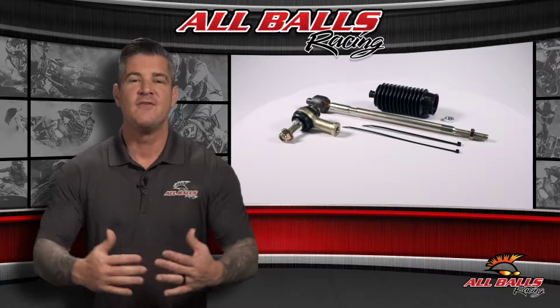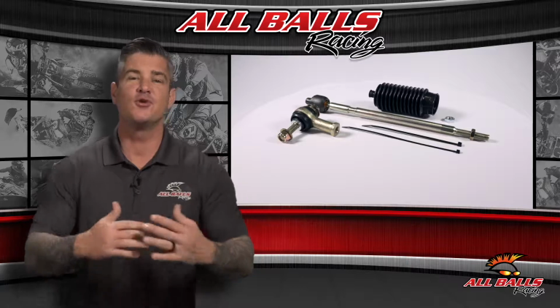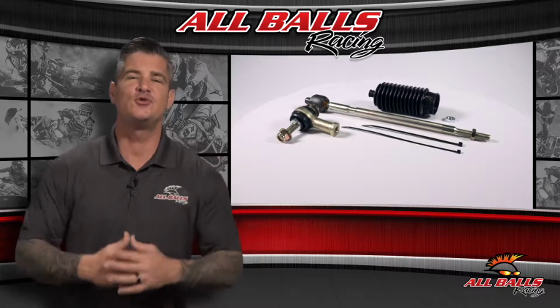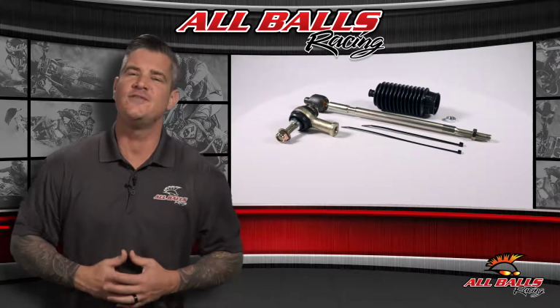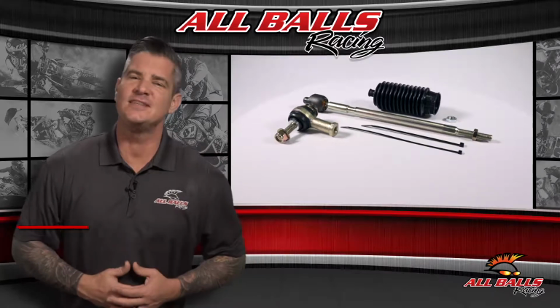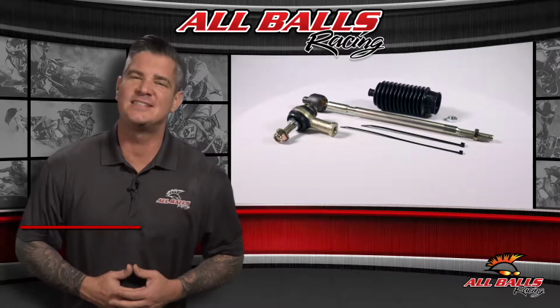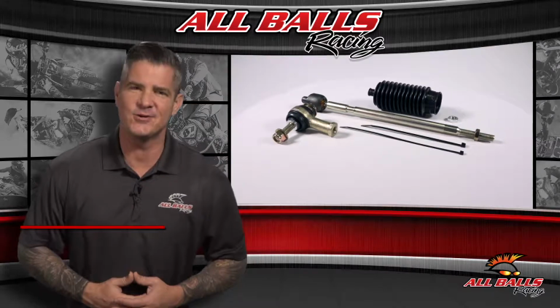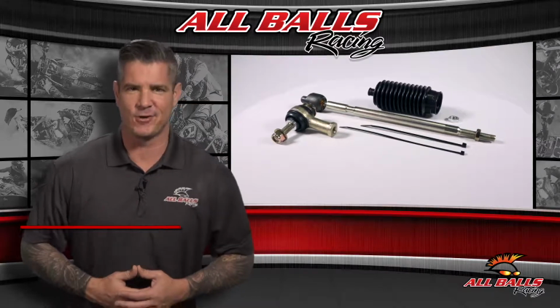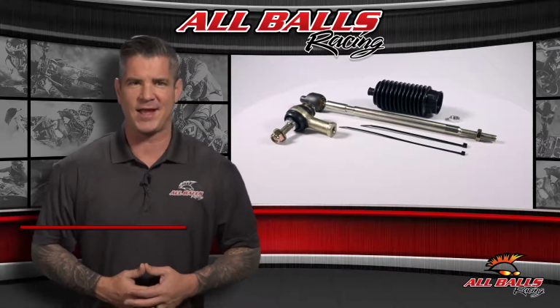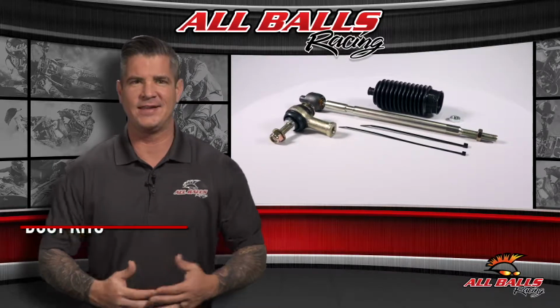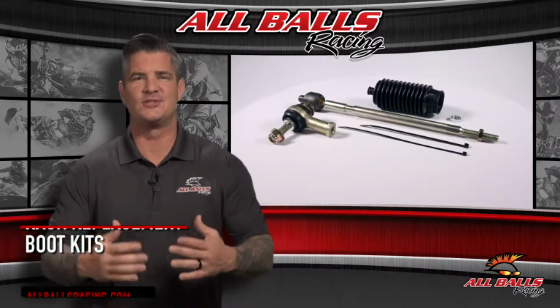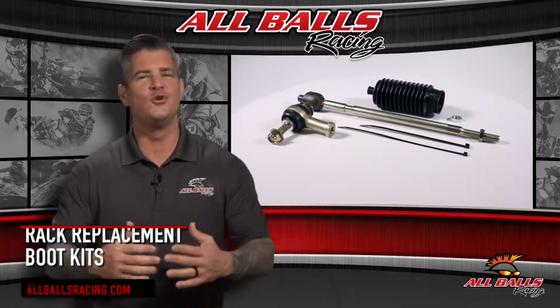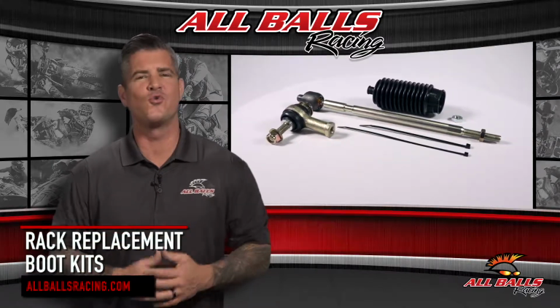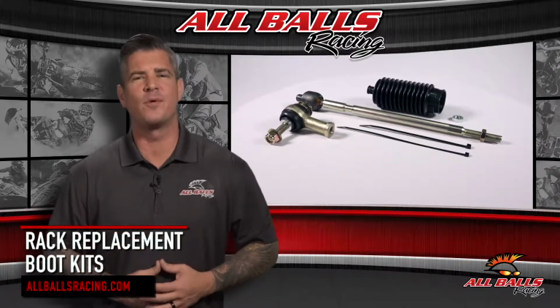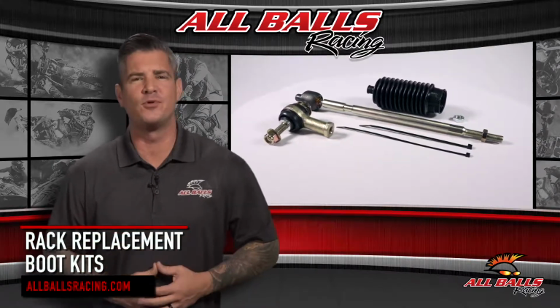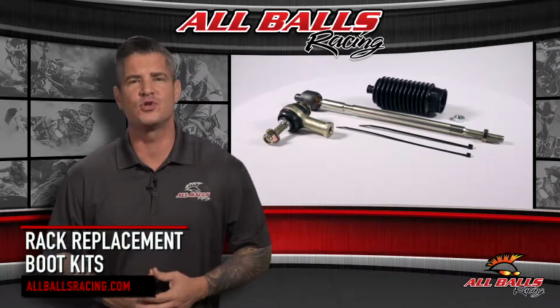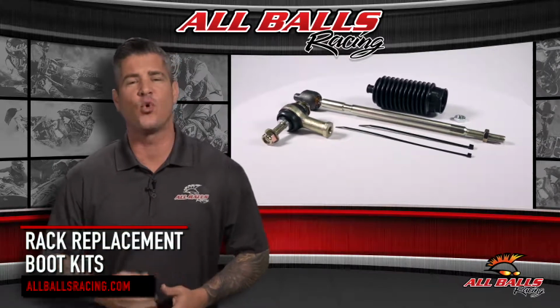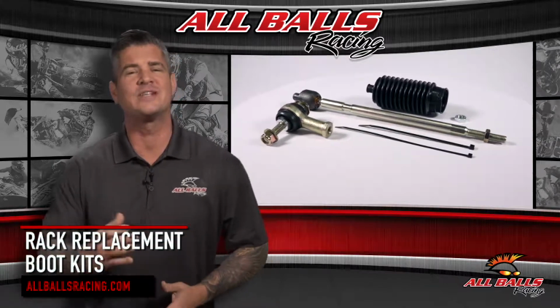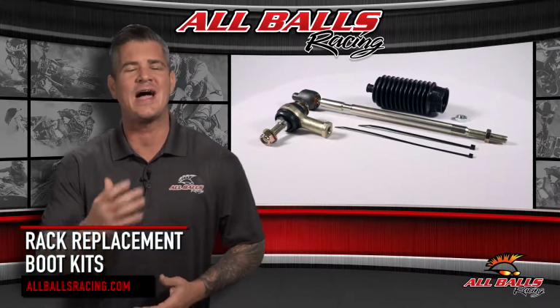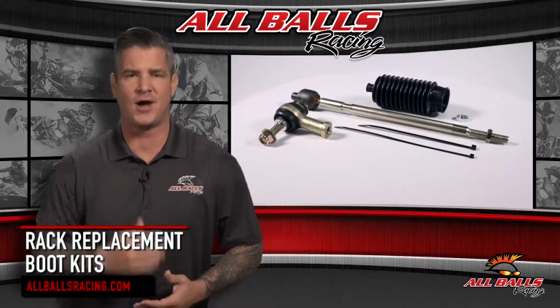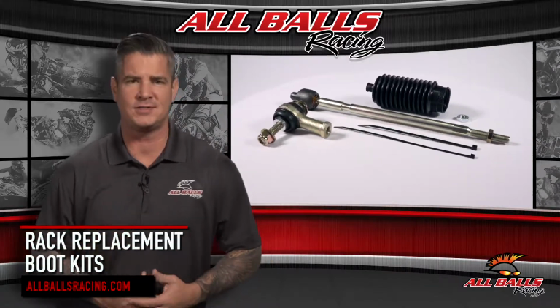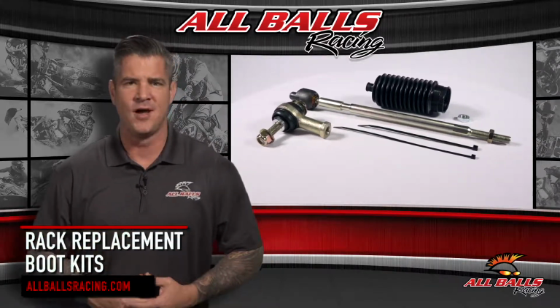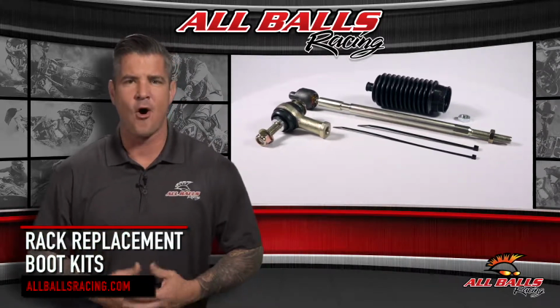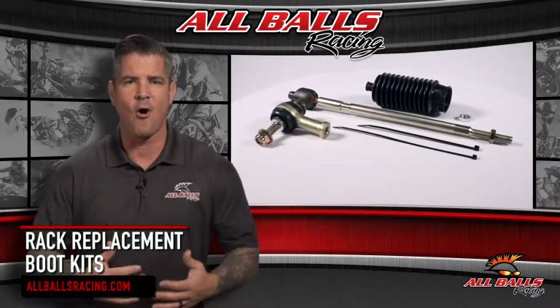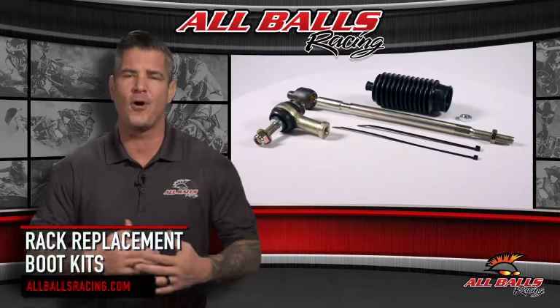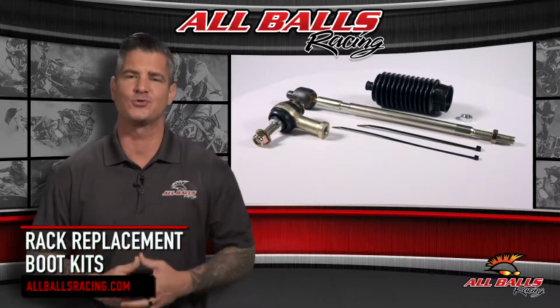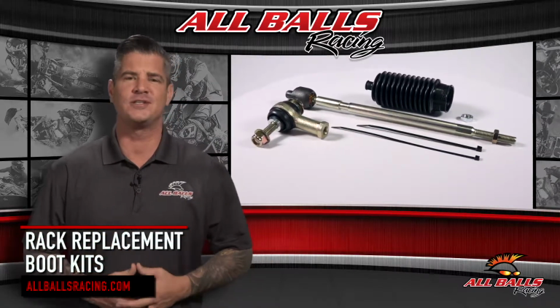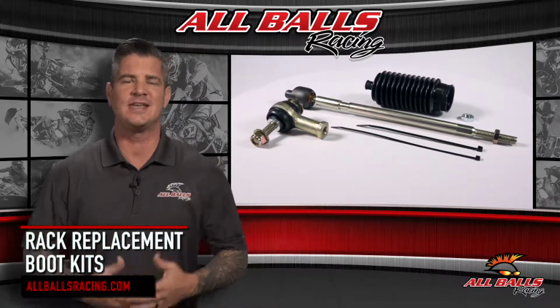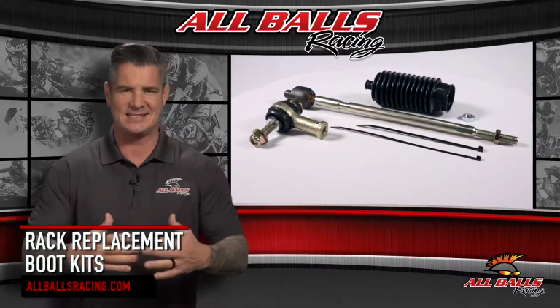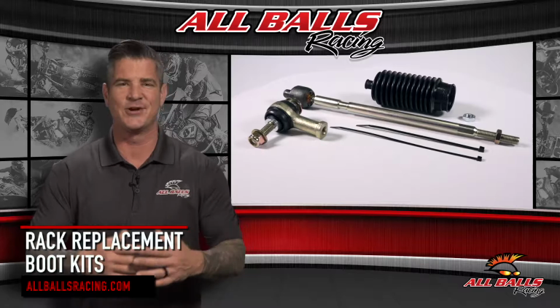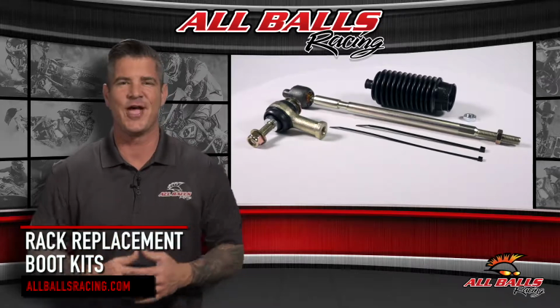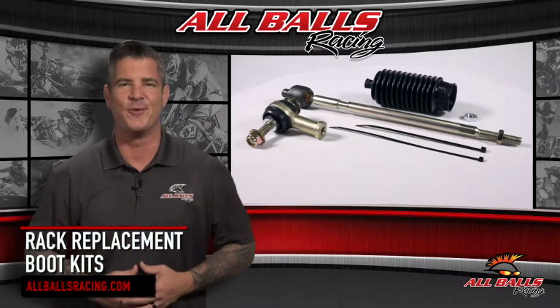If your UTV steering rack needs new rubber boots or tie rods, All Balls Racing is here to help.